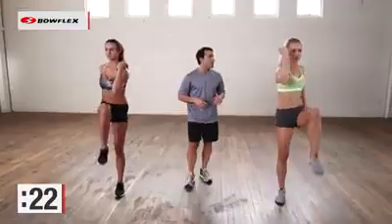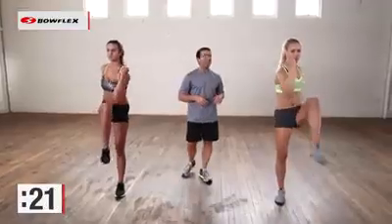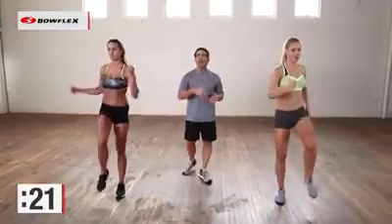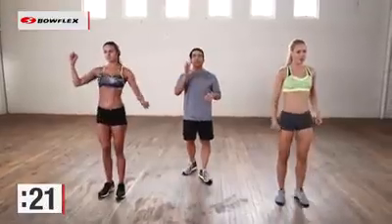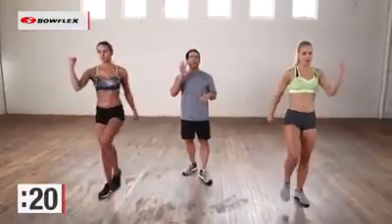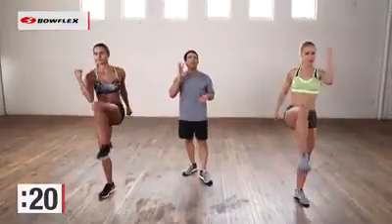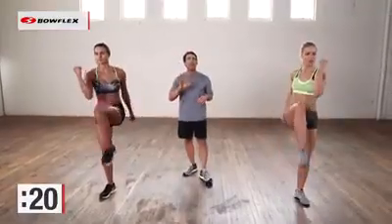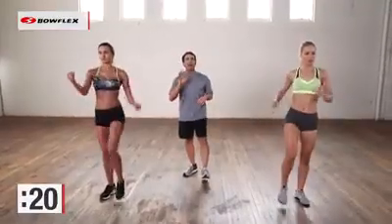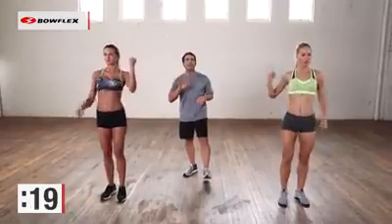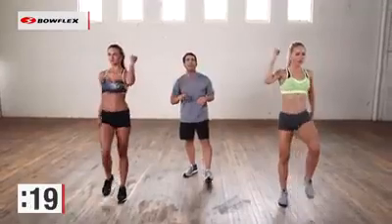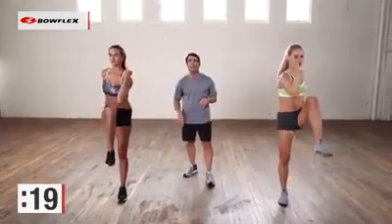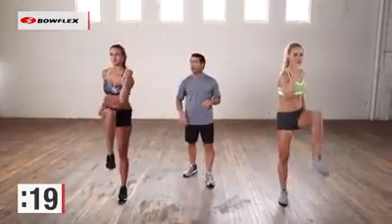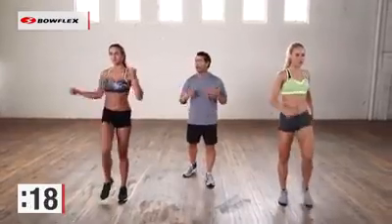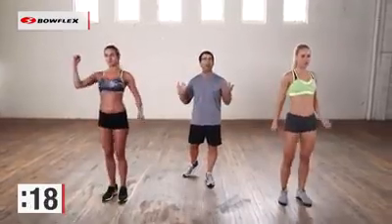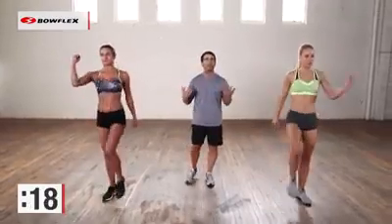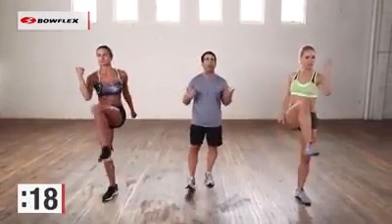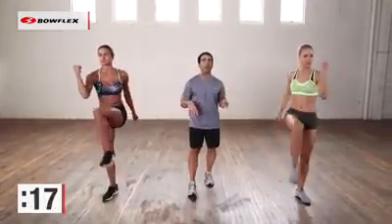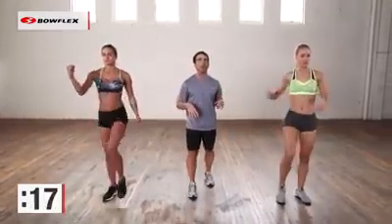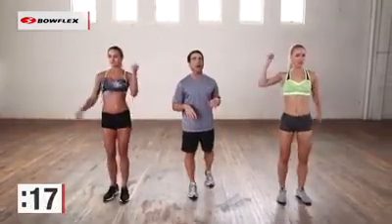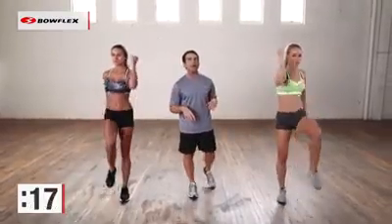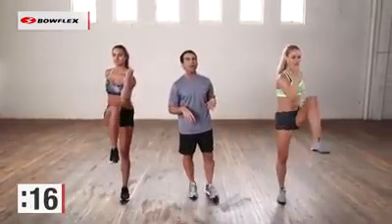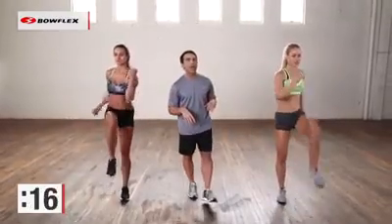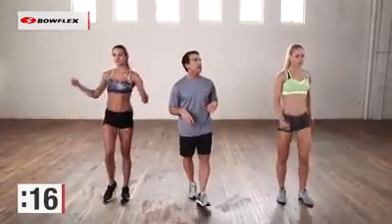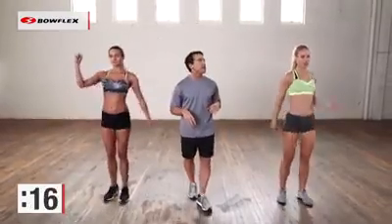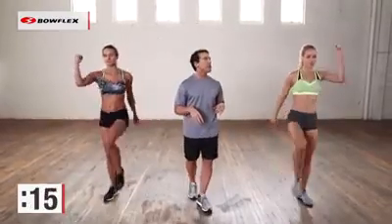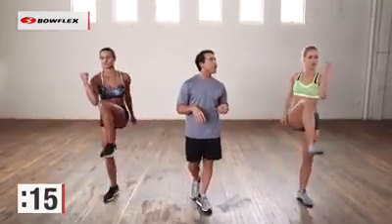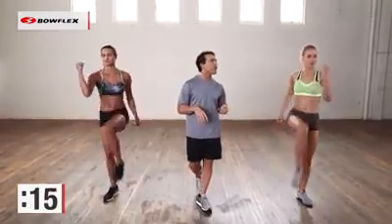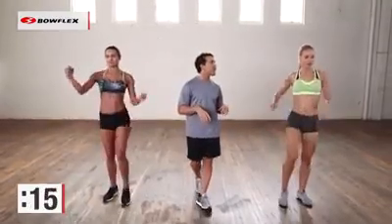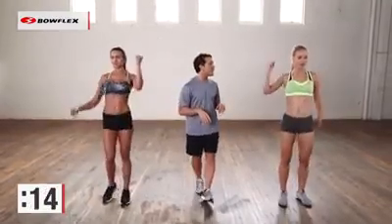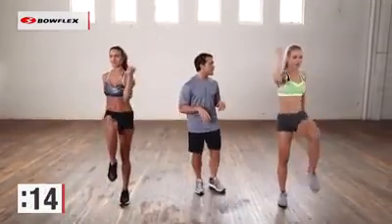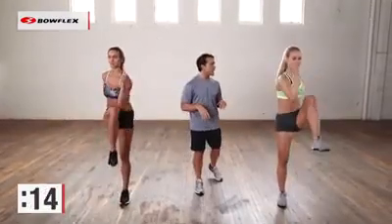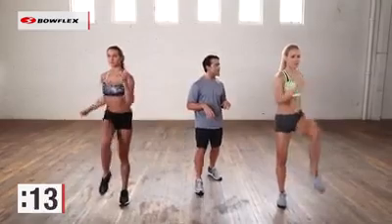Once again, you can get a great abdominal workout while standing. You do not have to go down to the floor. 15 more seconds.